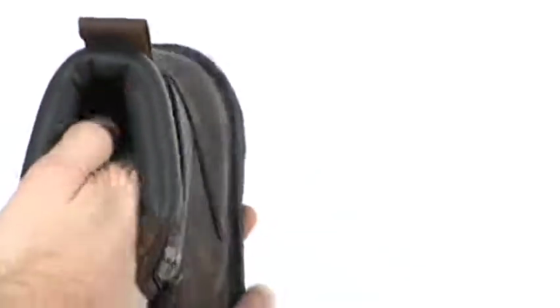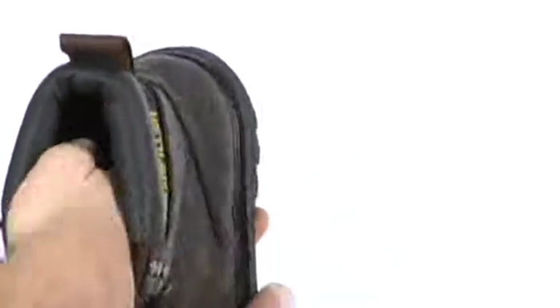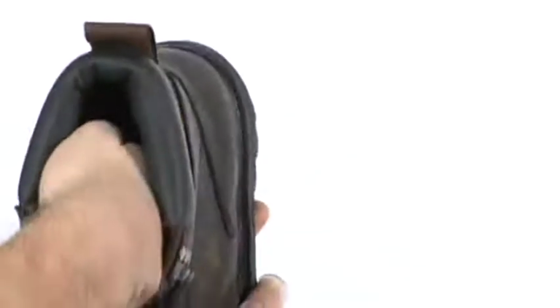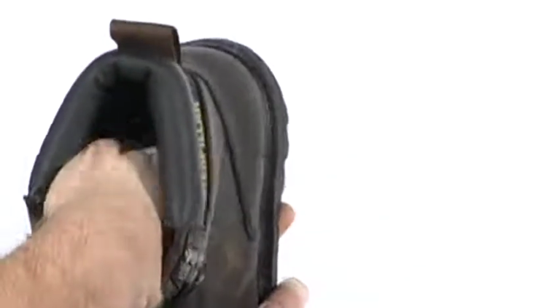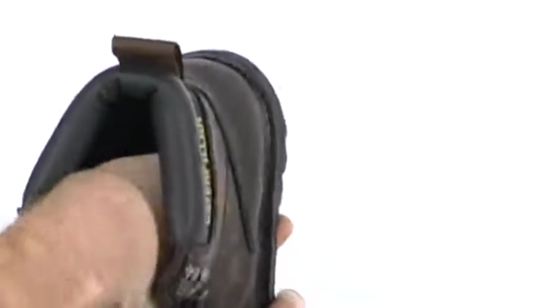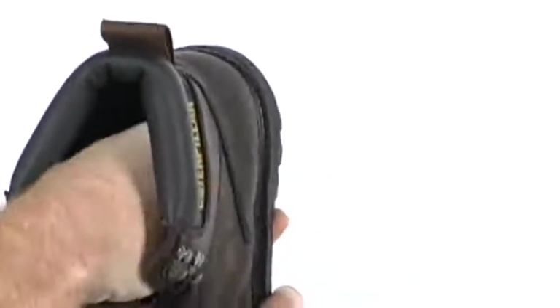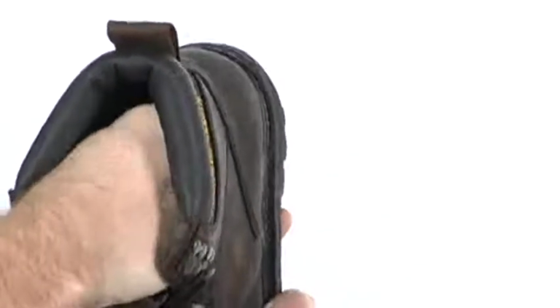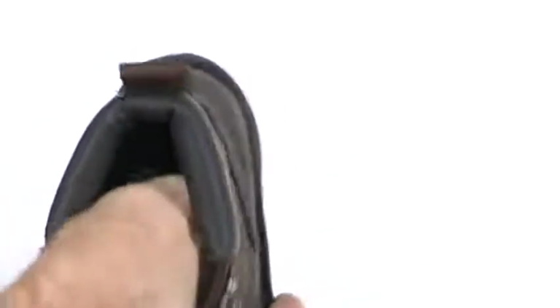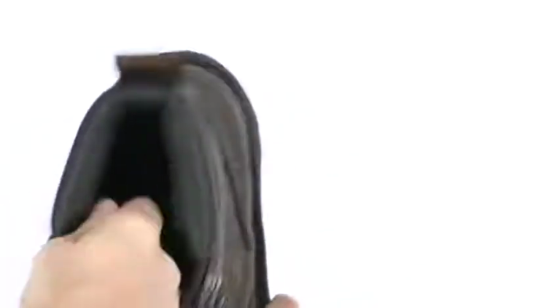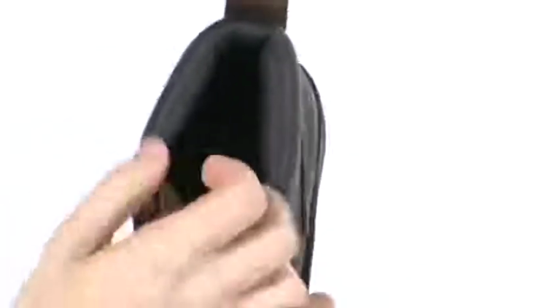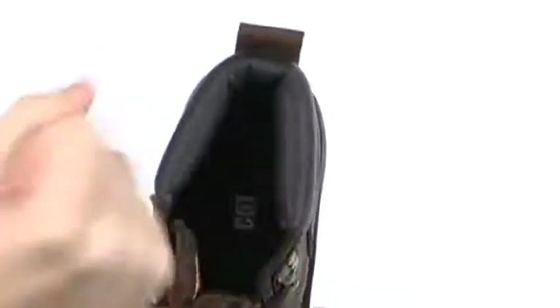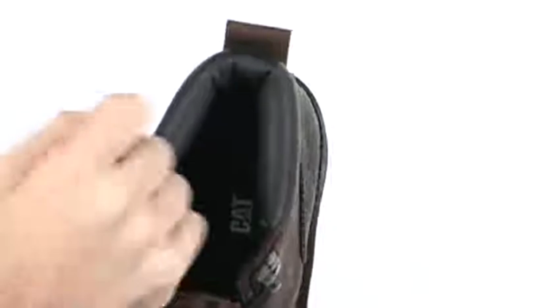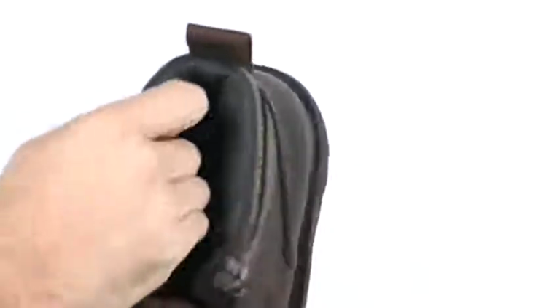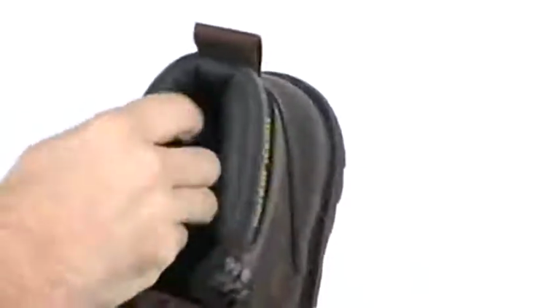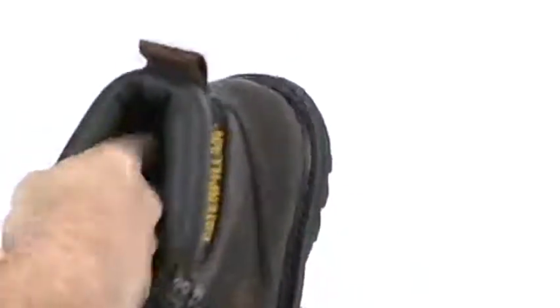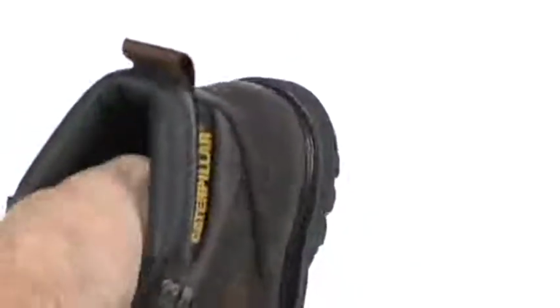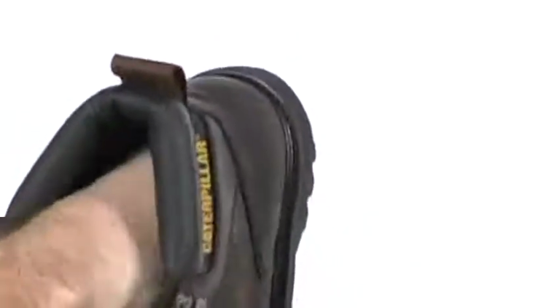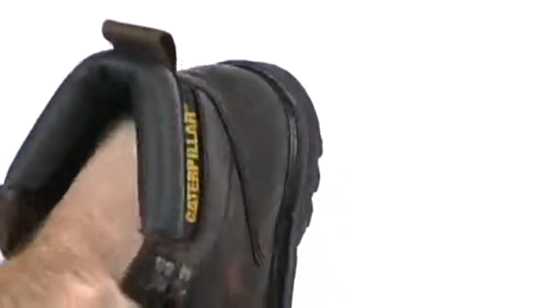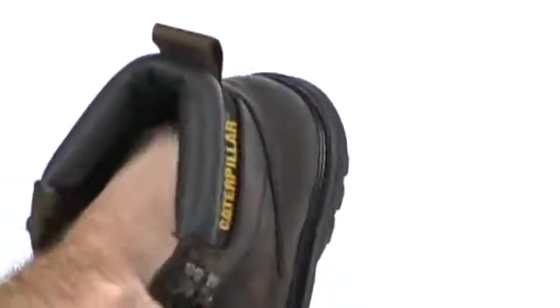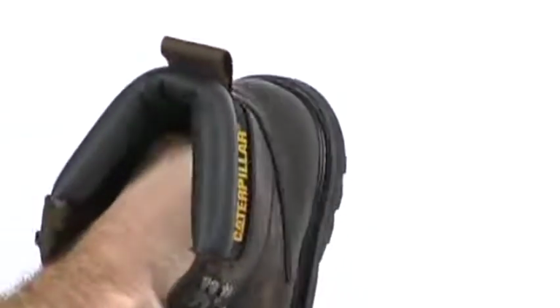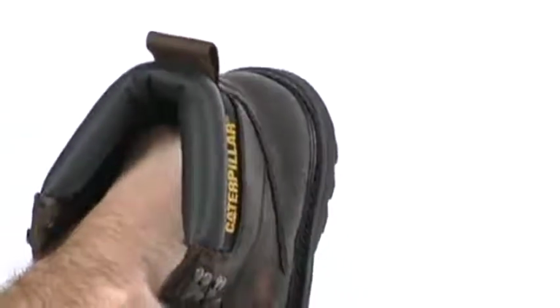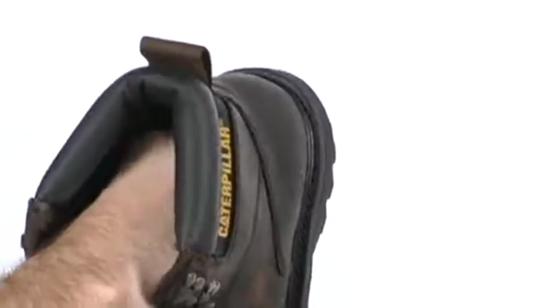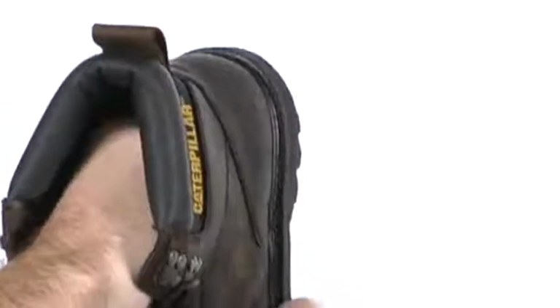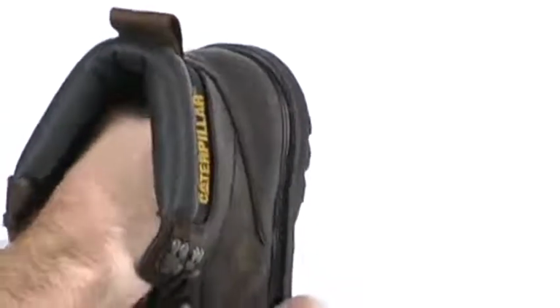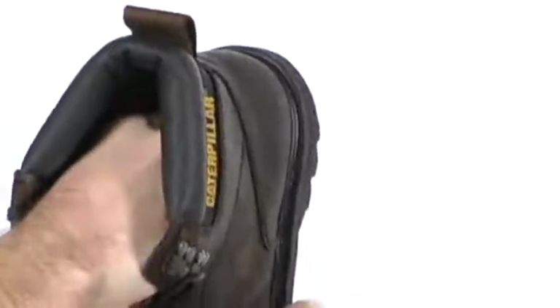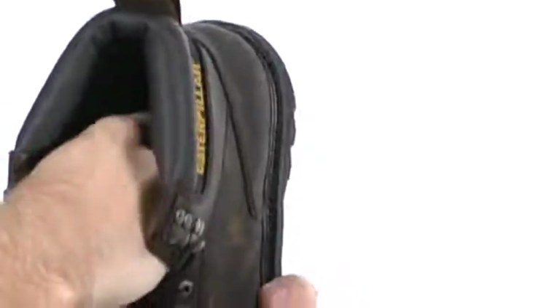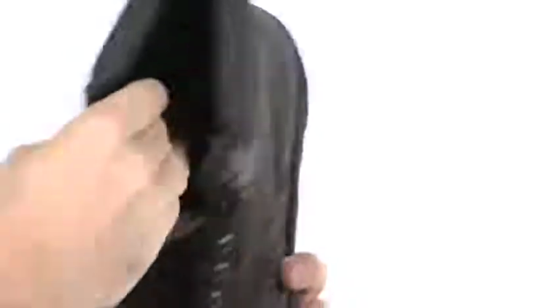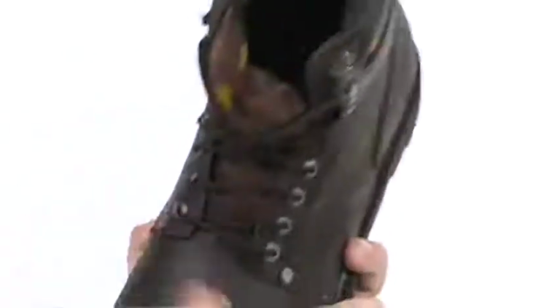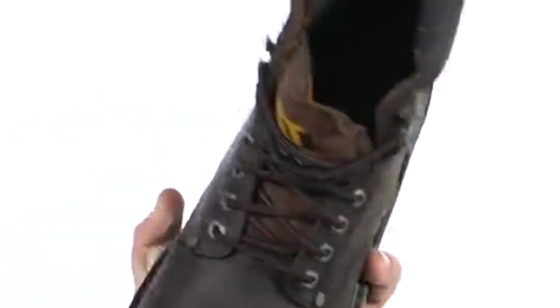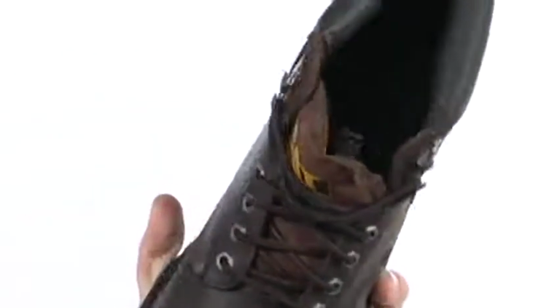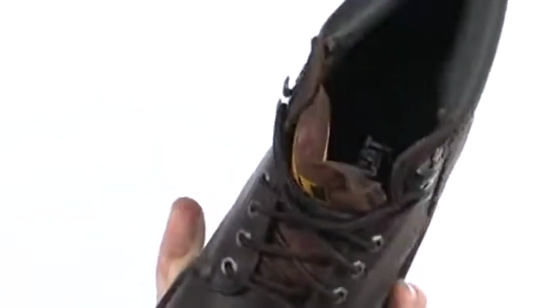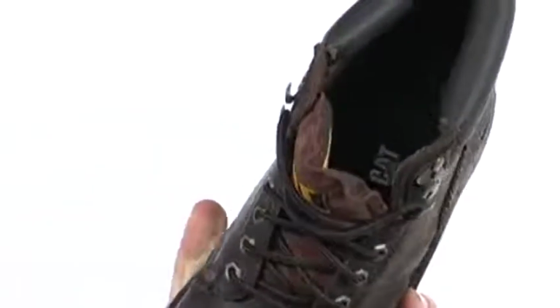The lining in here is soft, pulls moisture away from the foot, and also a cushioned footbed is going to give you comfort.